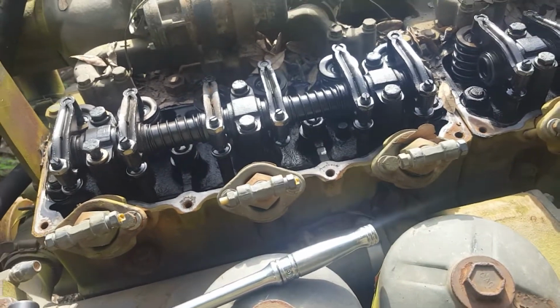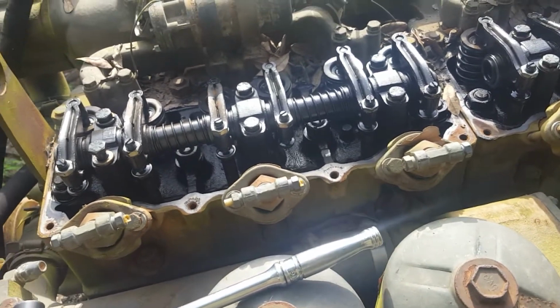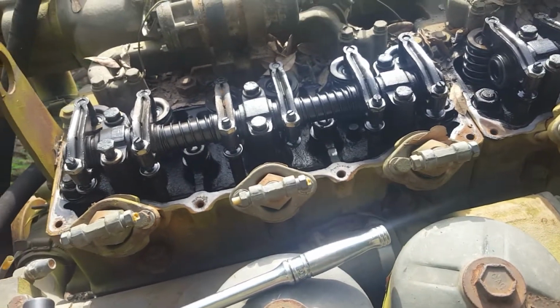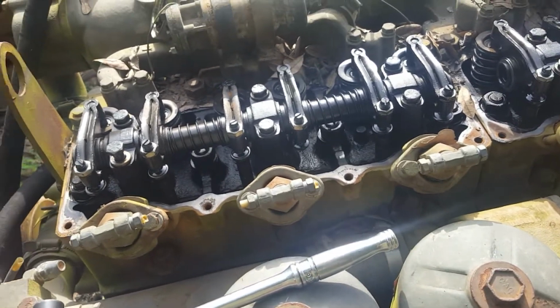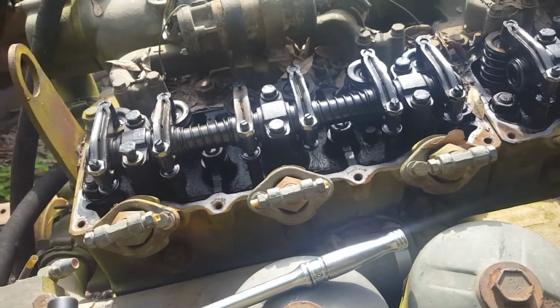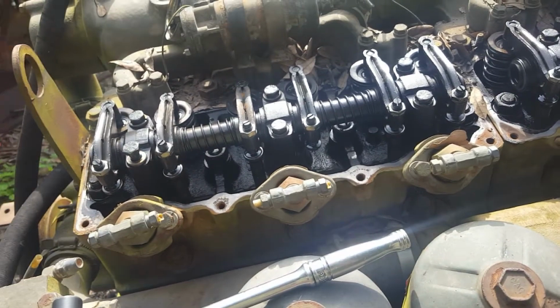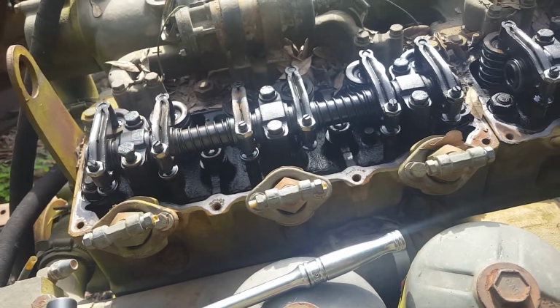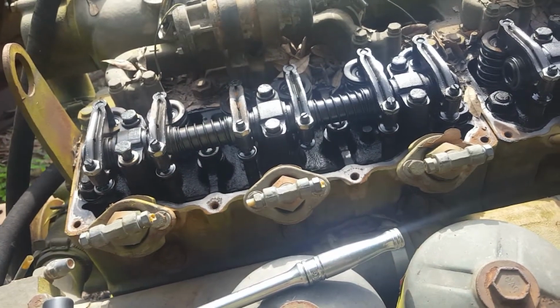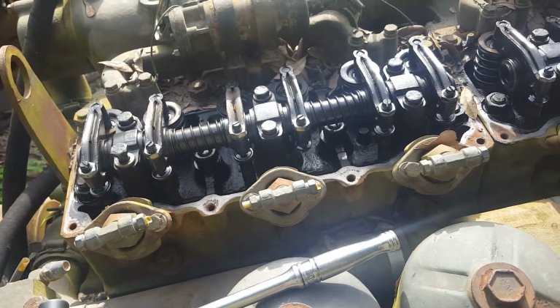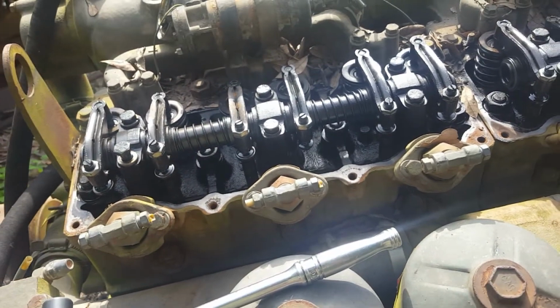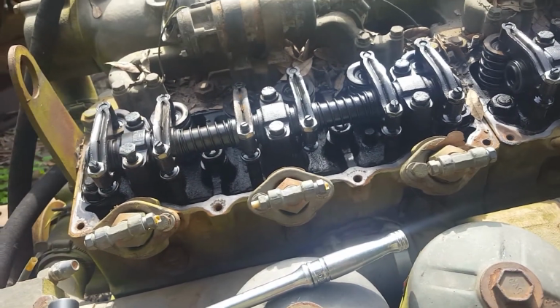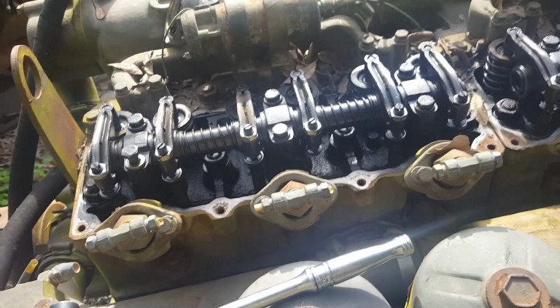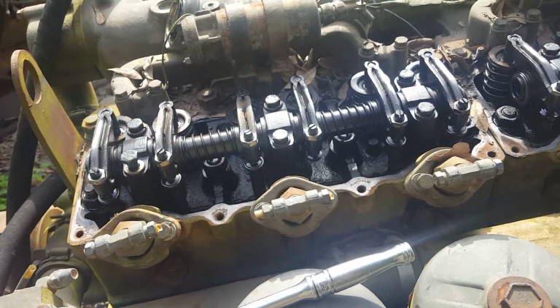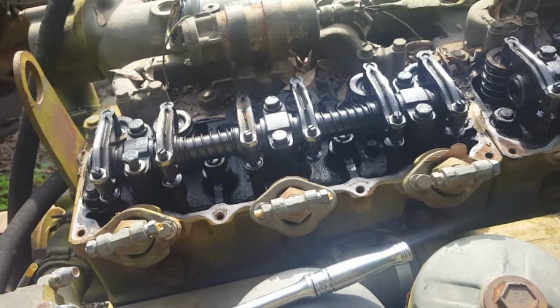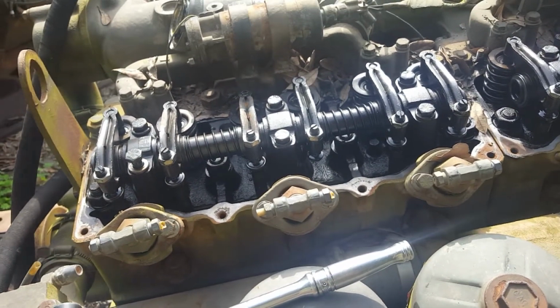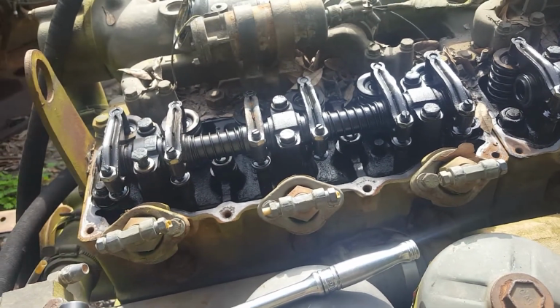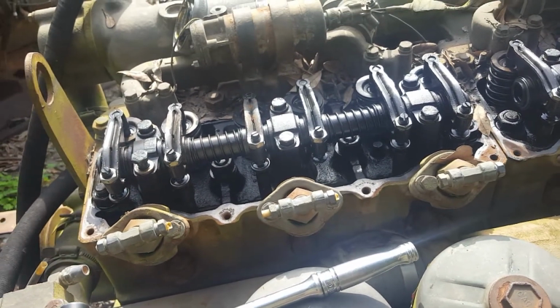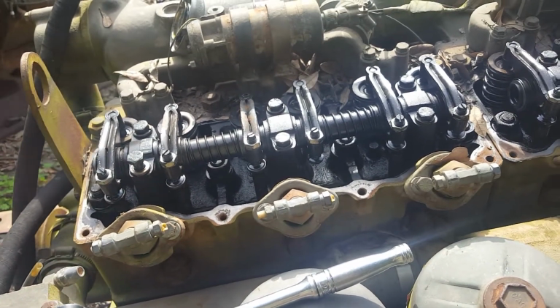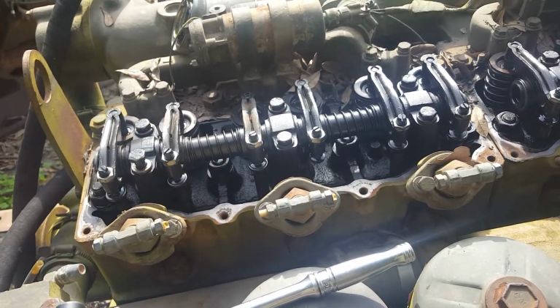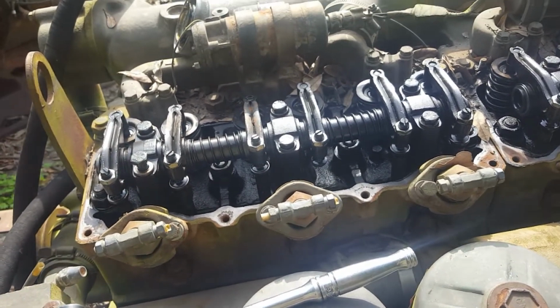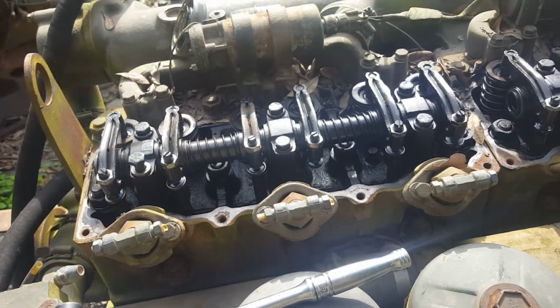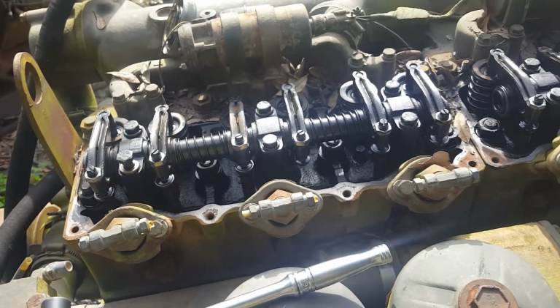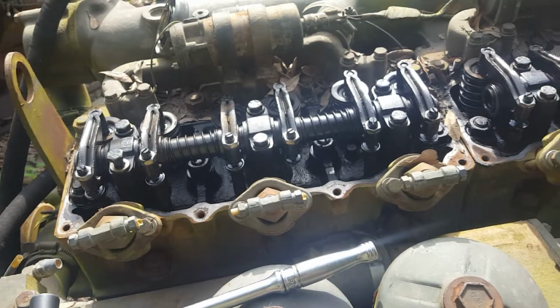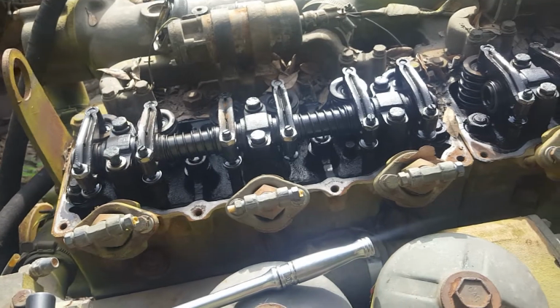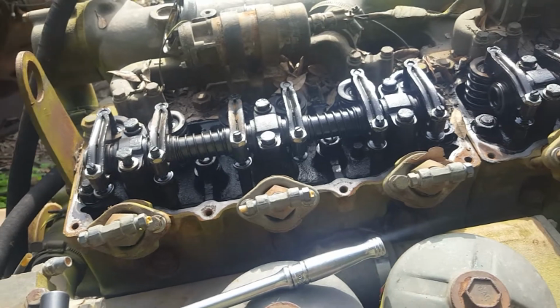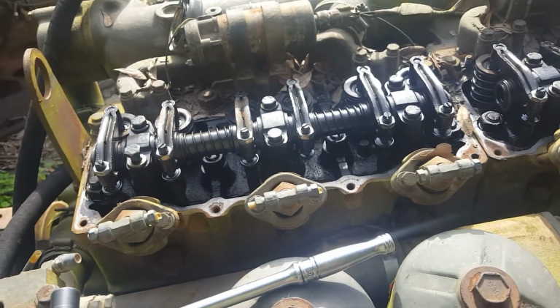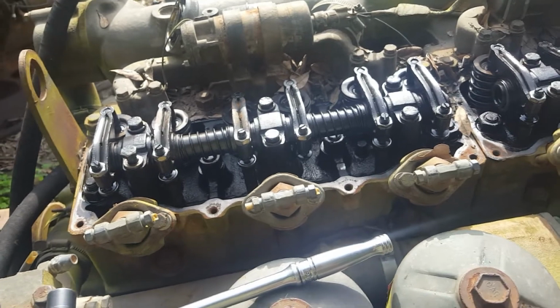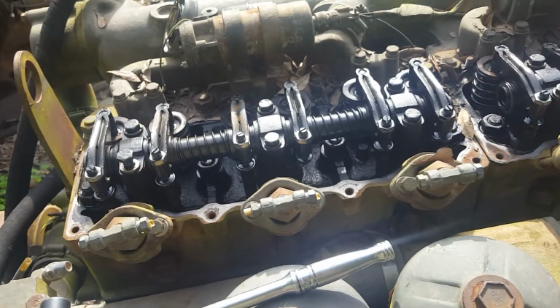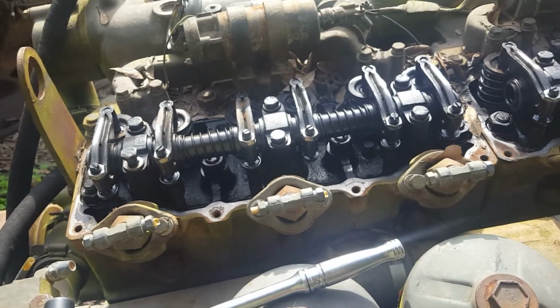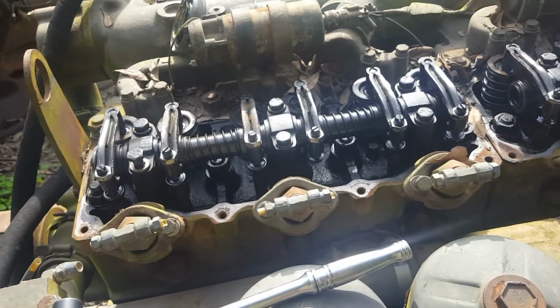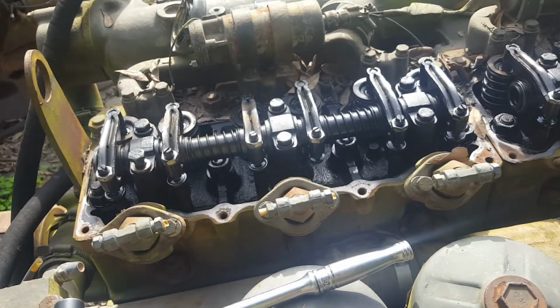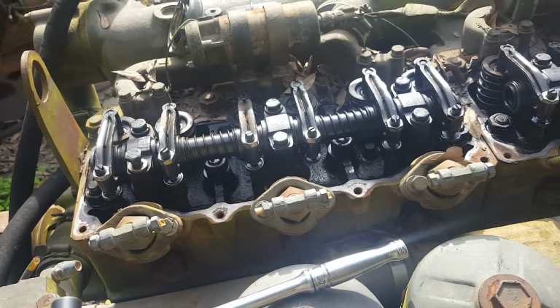When you're setting your valves: ten thousandths intake, twenty-five thousandths exhaust.